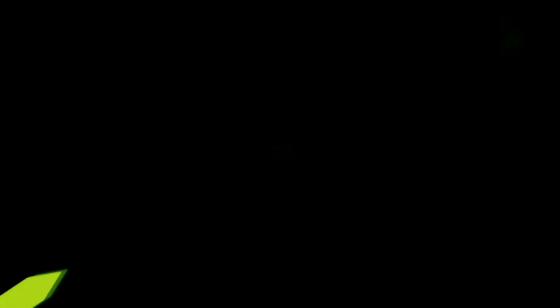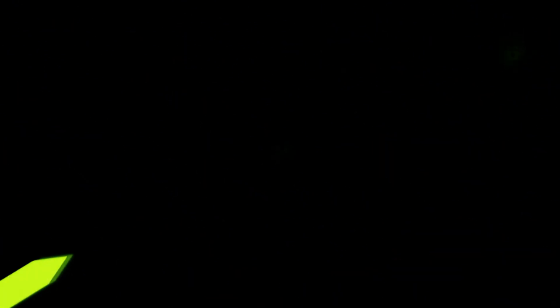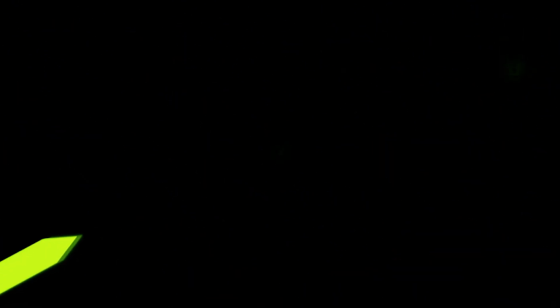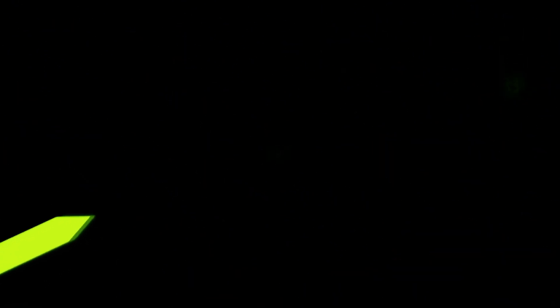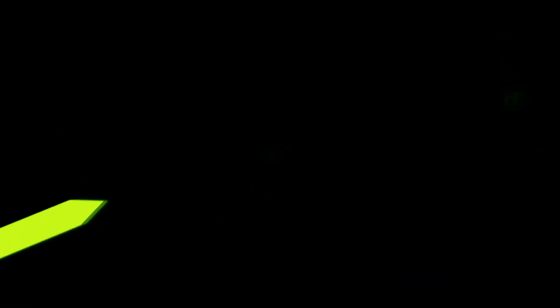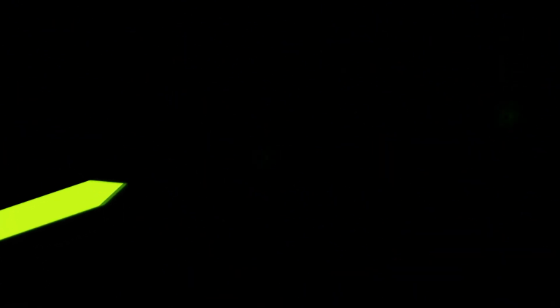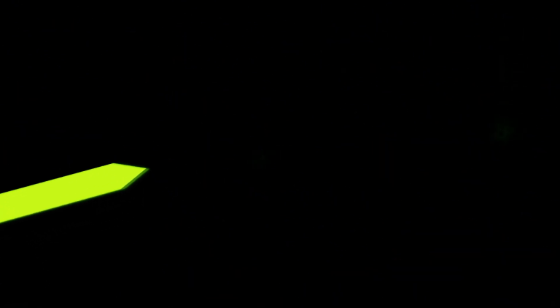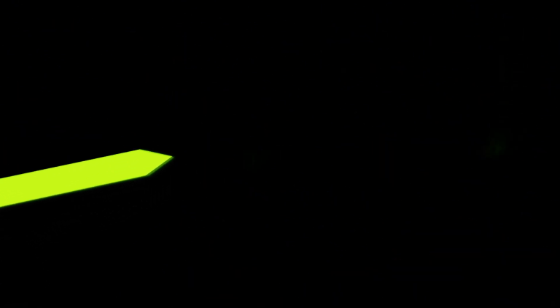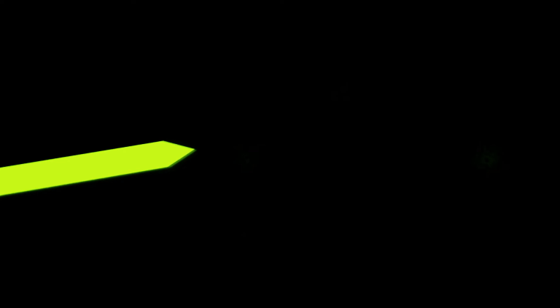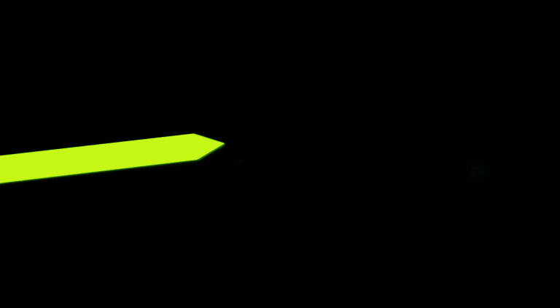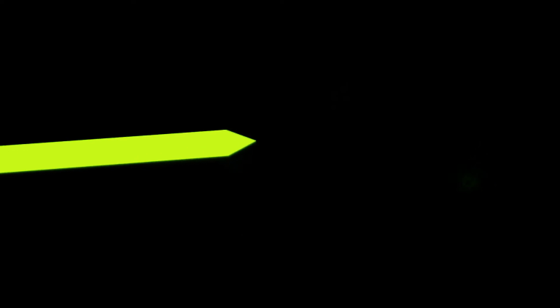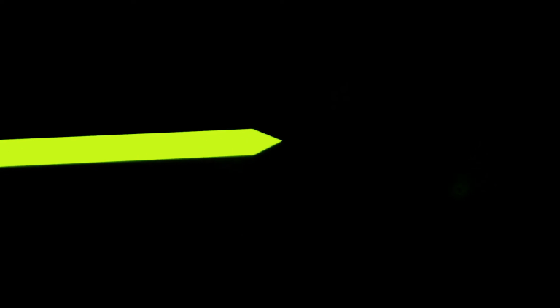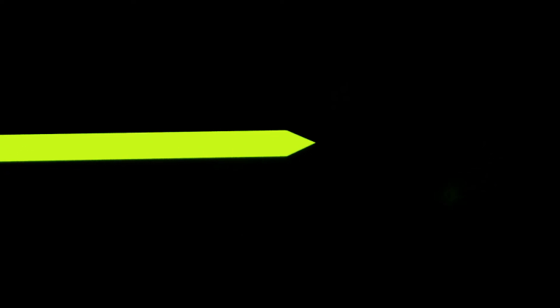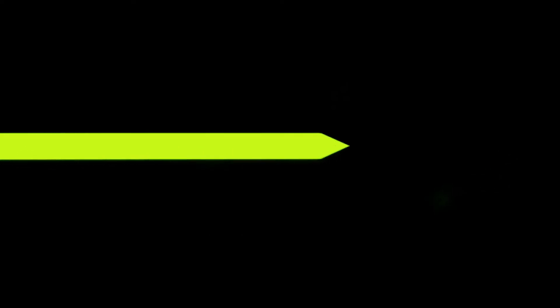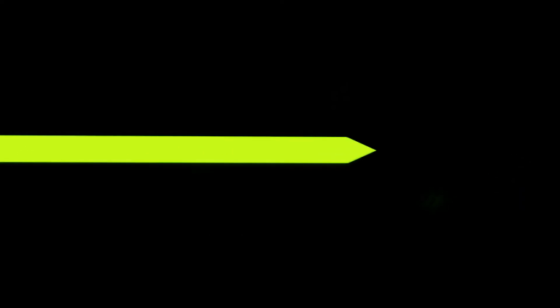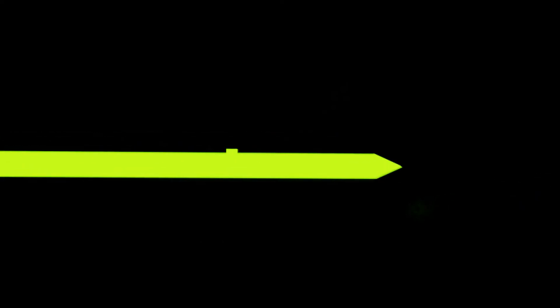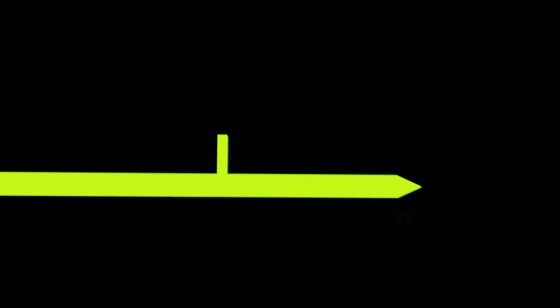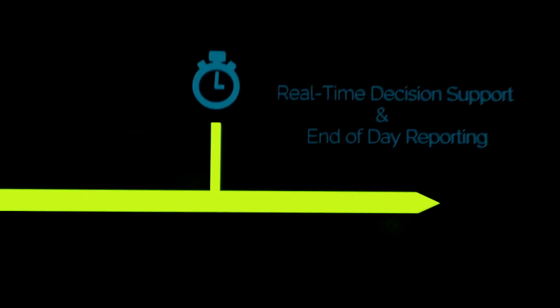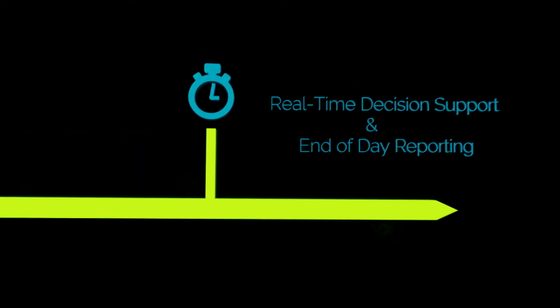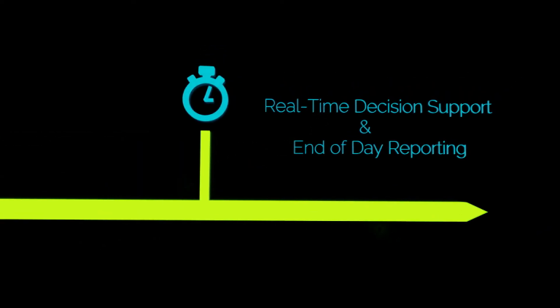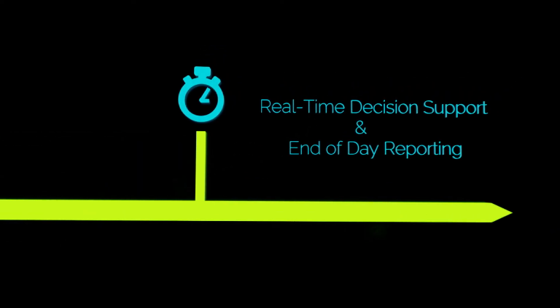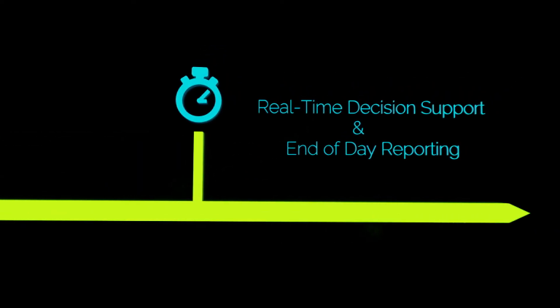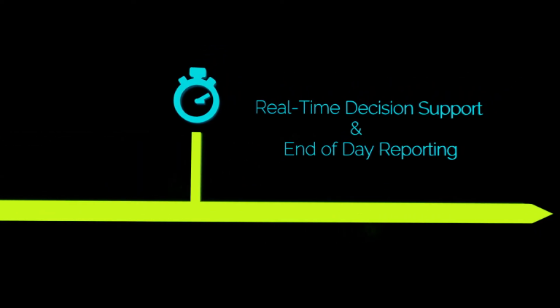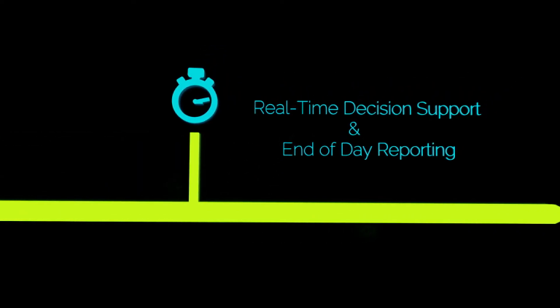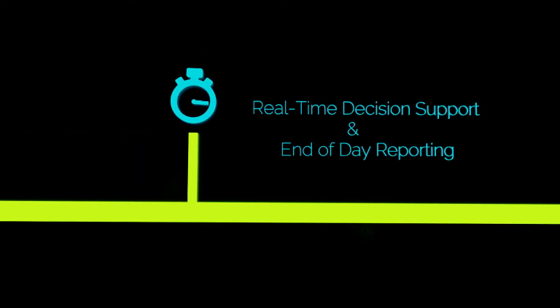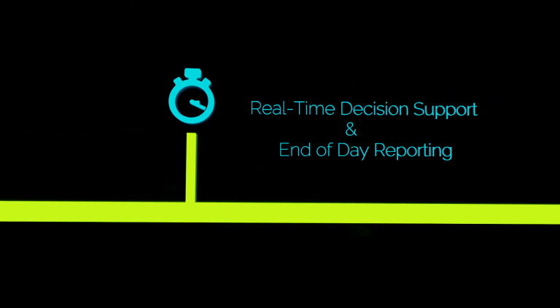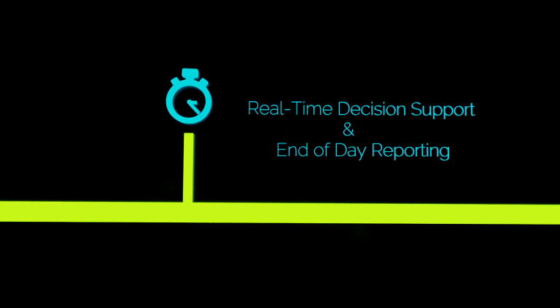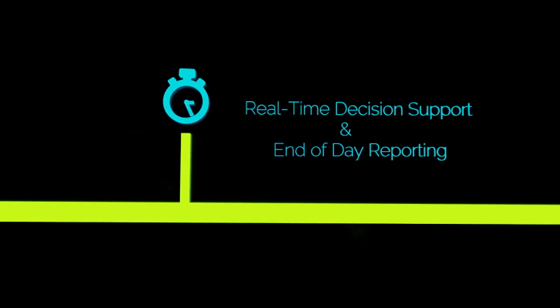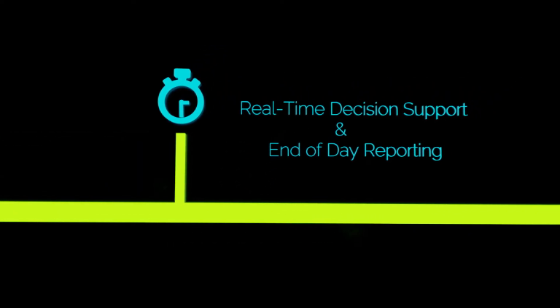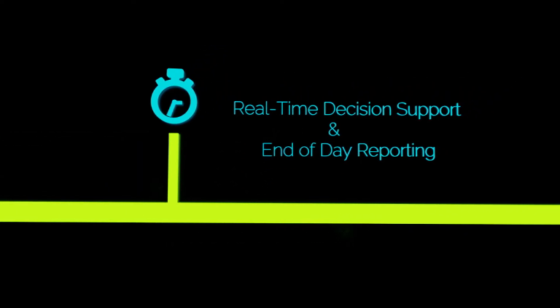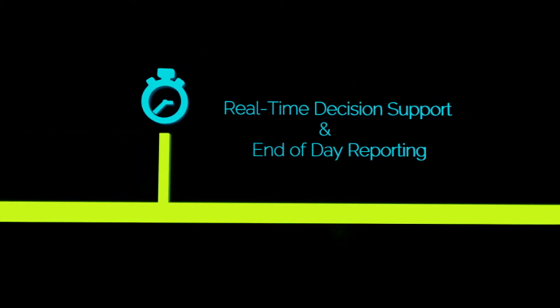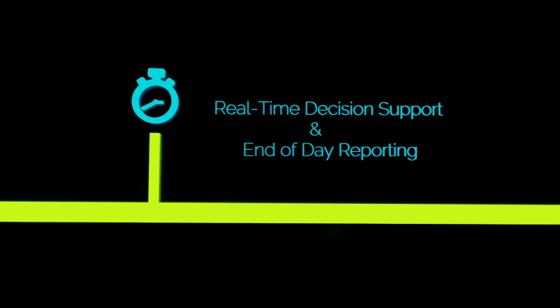Numerix OneView grows with your business with a wide range of modules delivering real-time decision support and end-of-day reporting.